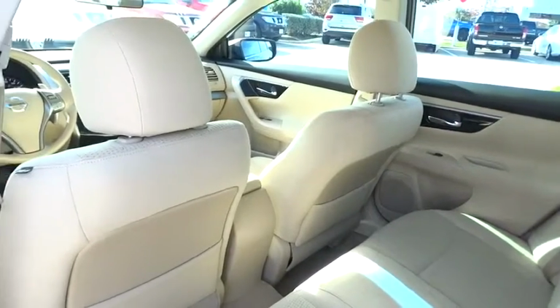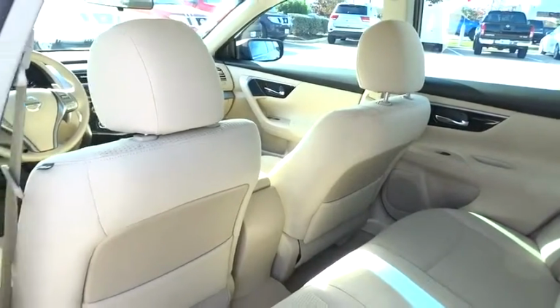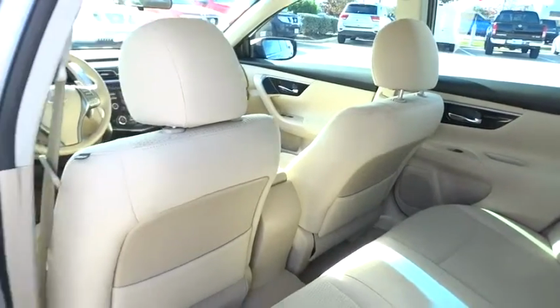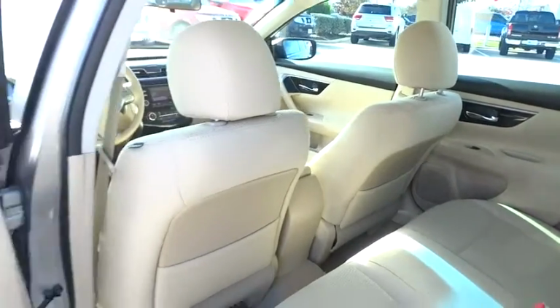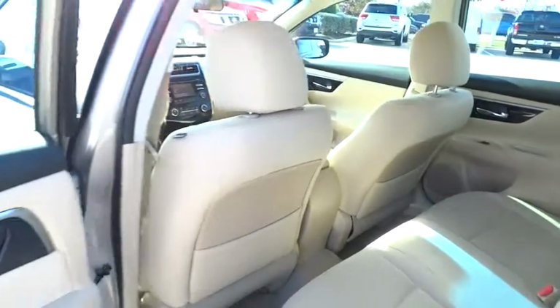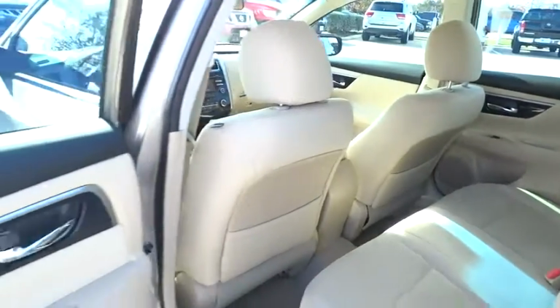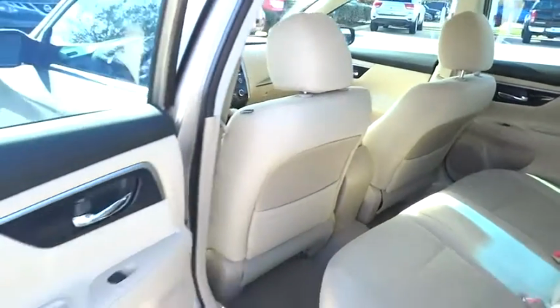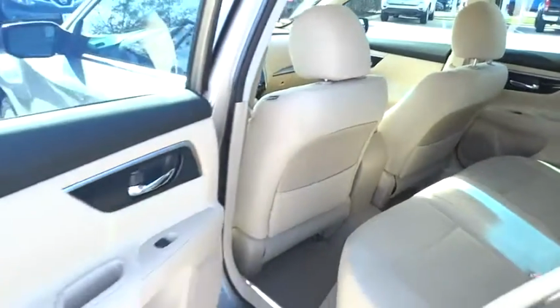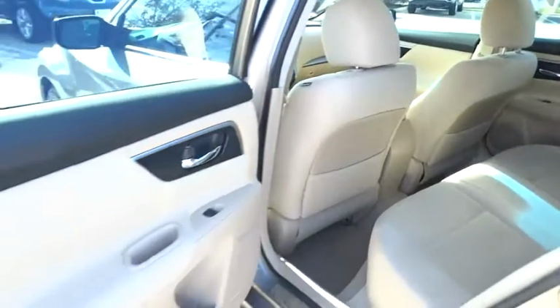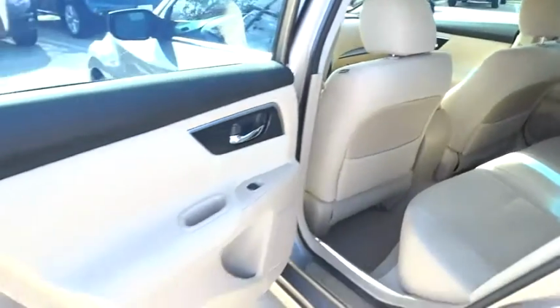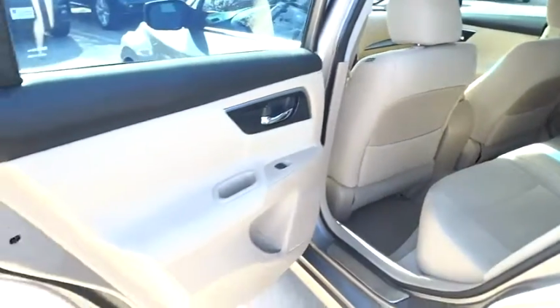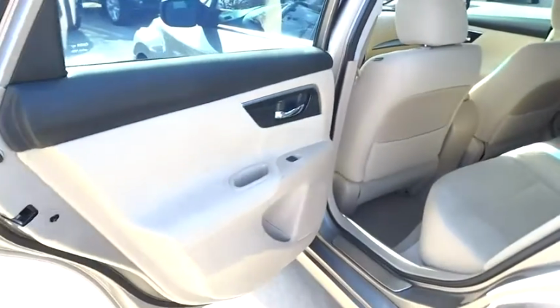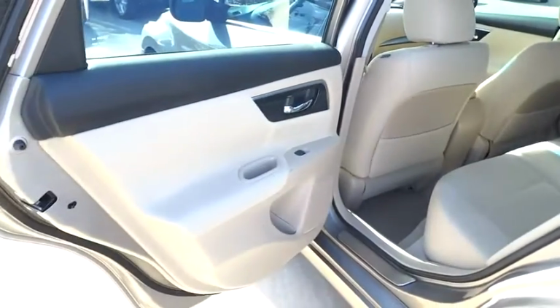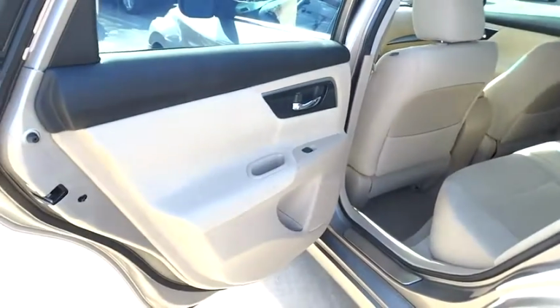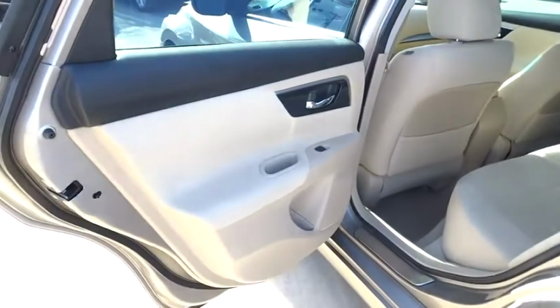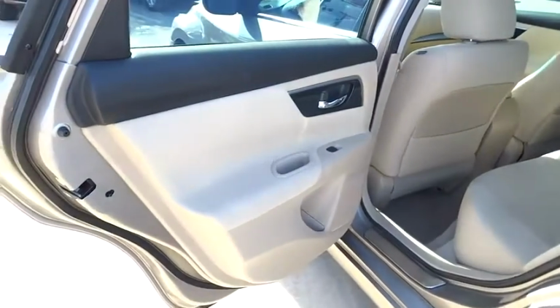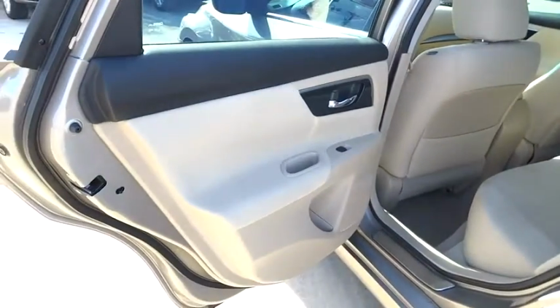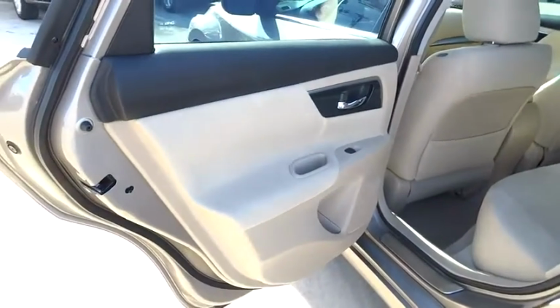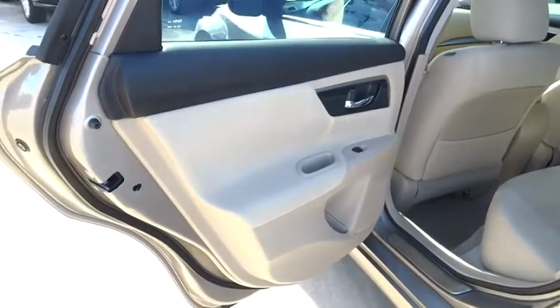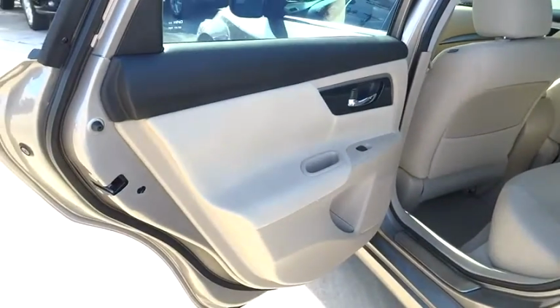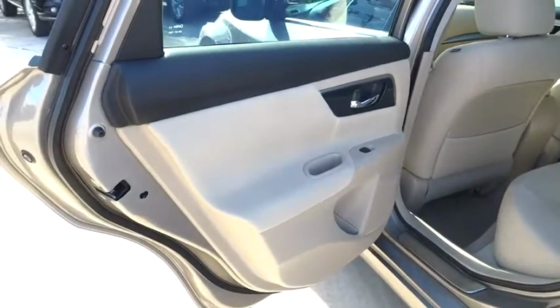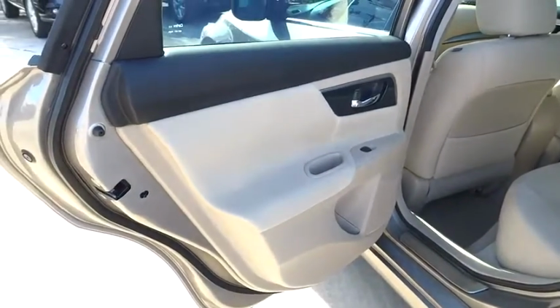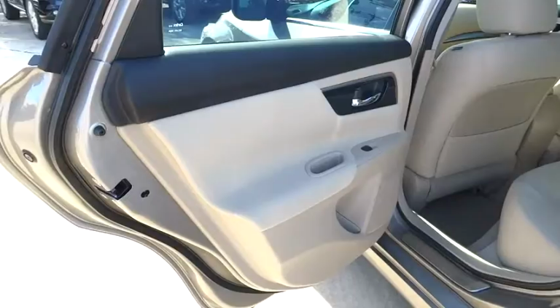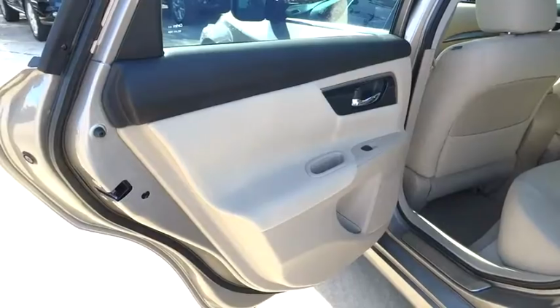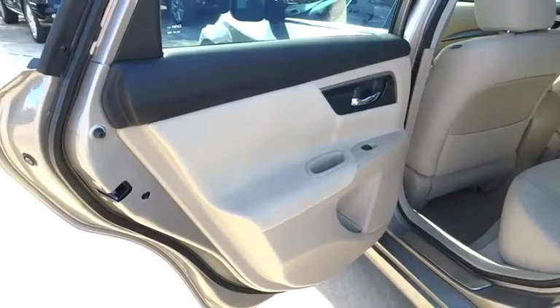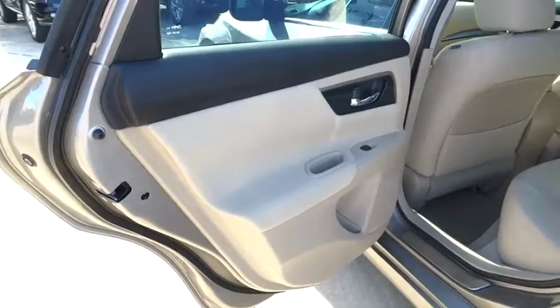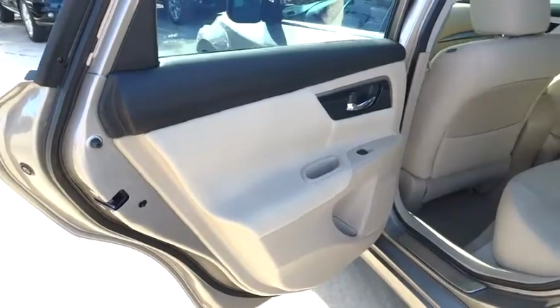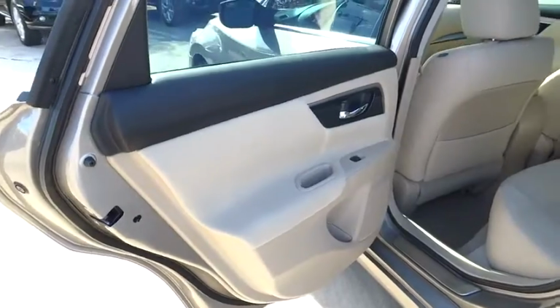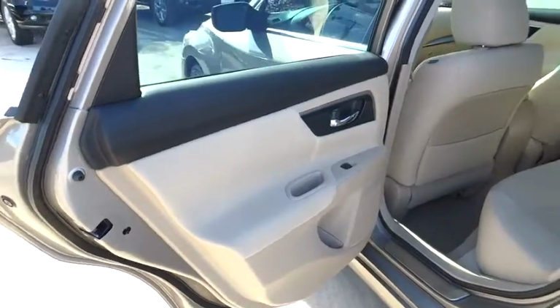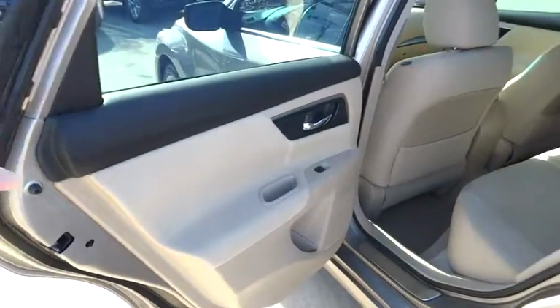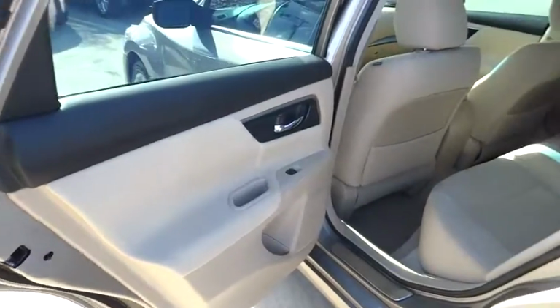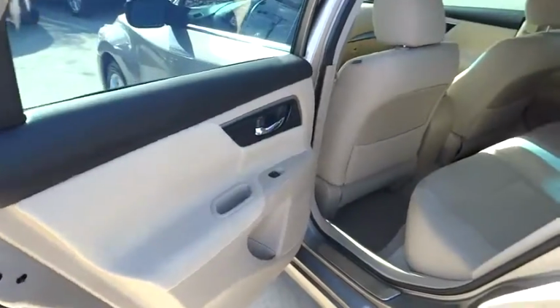FWD, bucket seats, trip computer, MP3 player, passenger airbag.